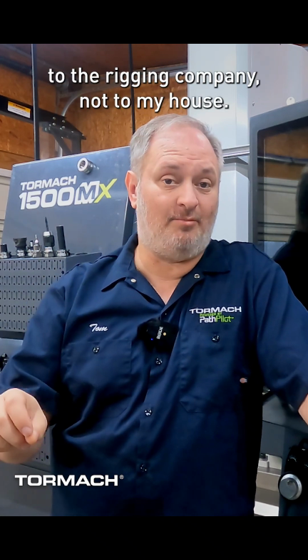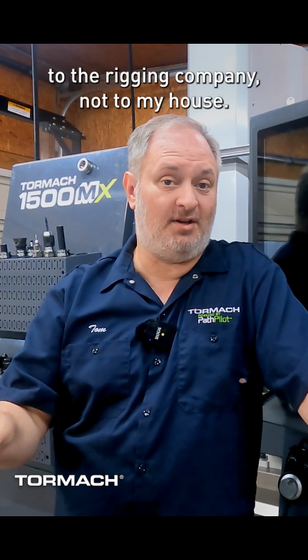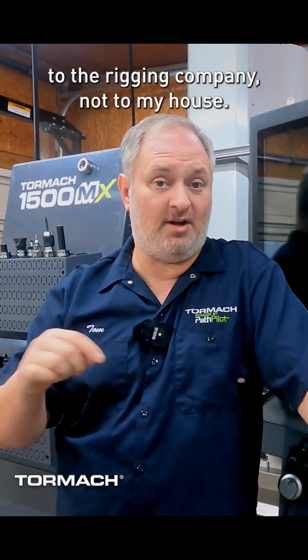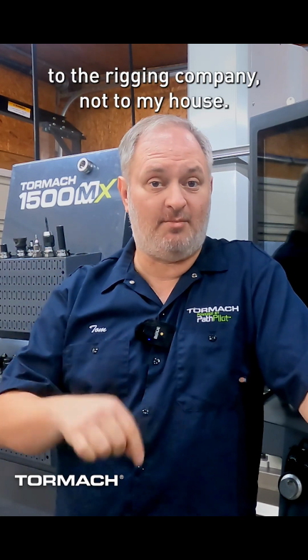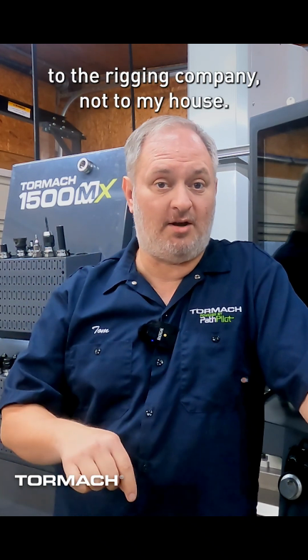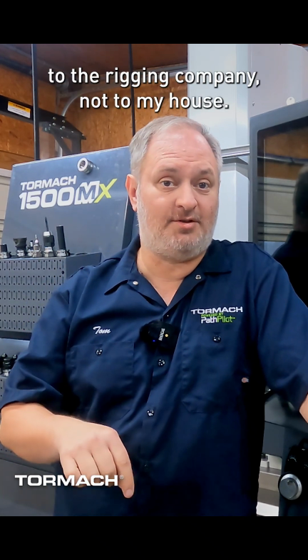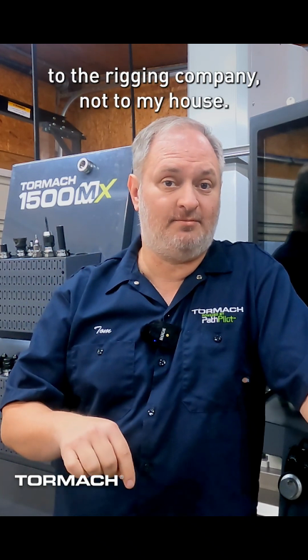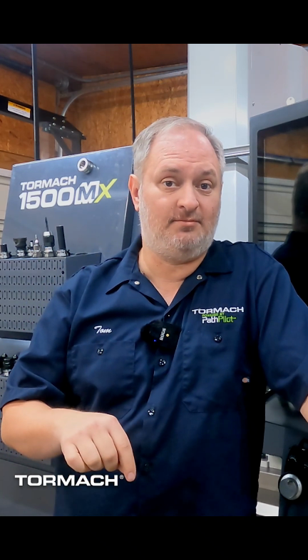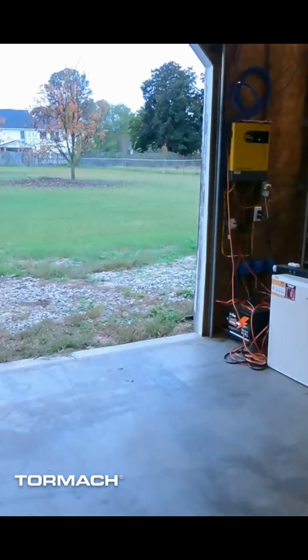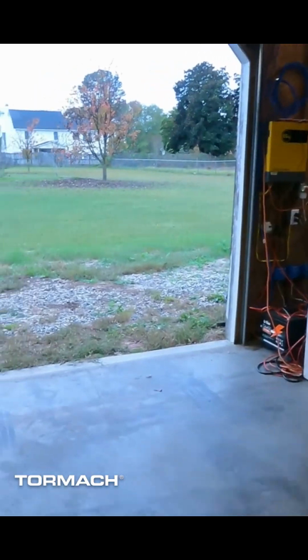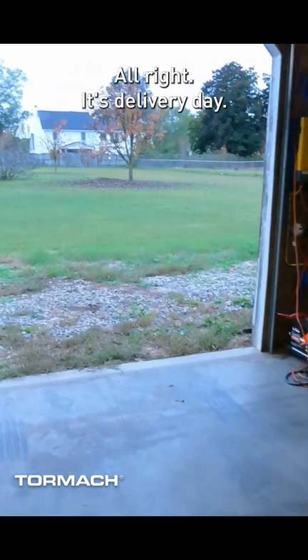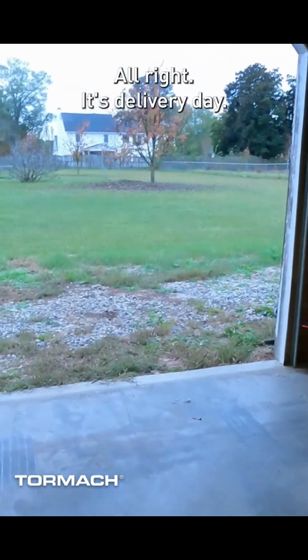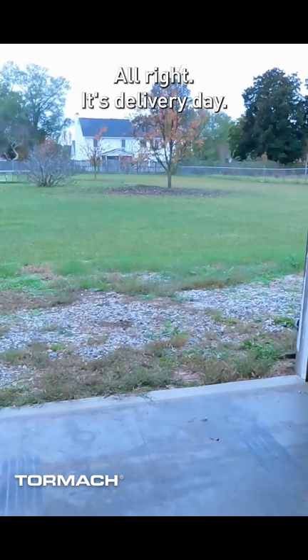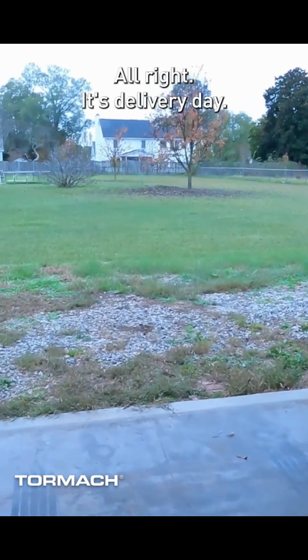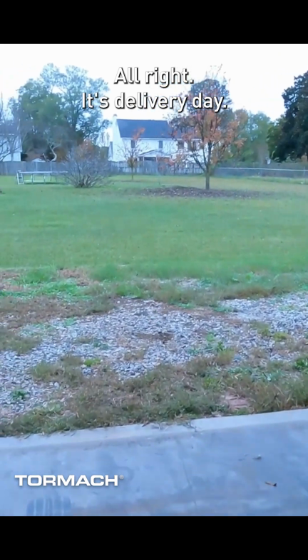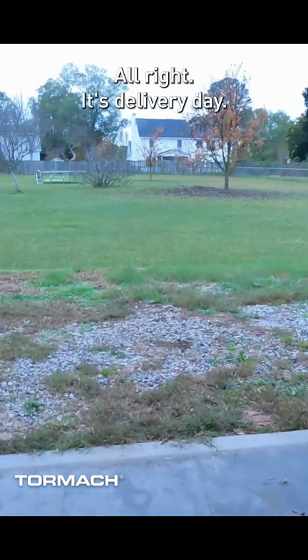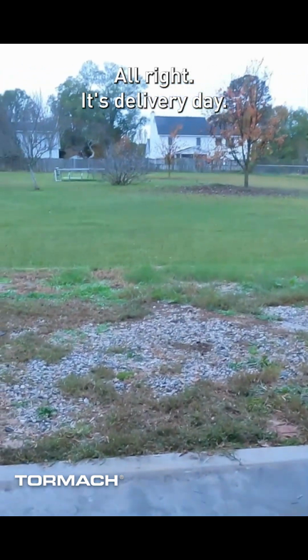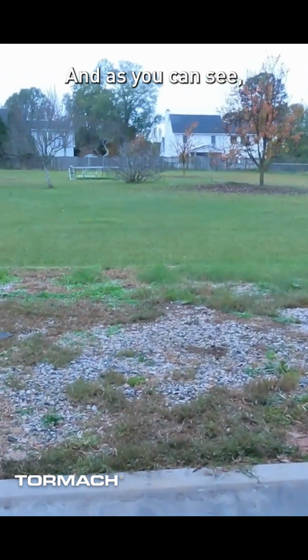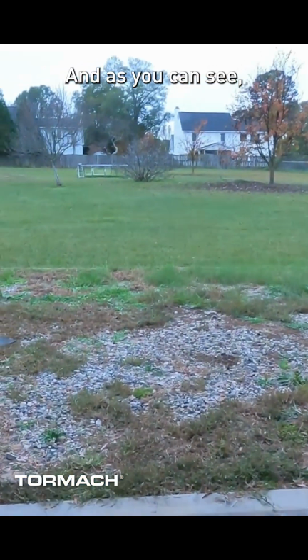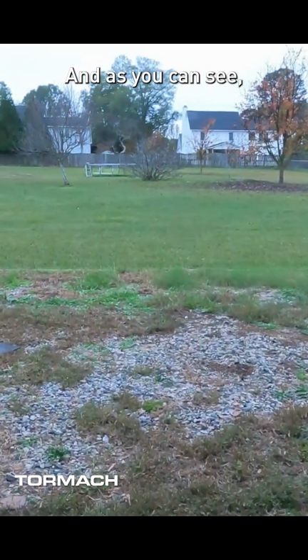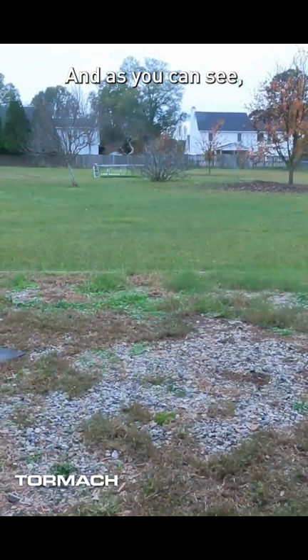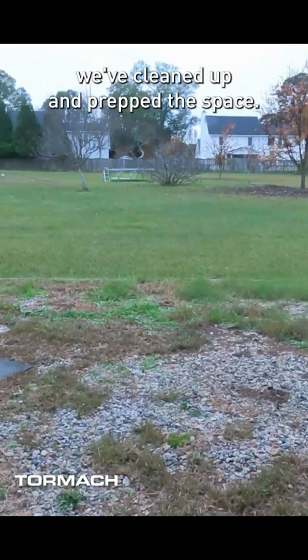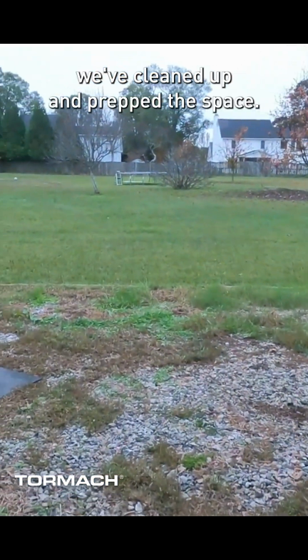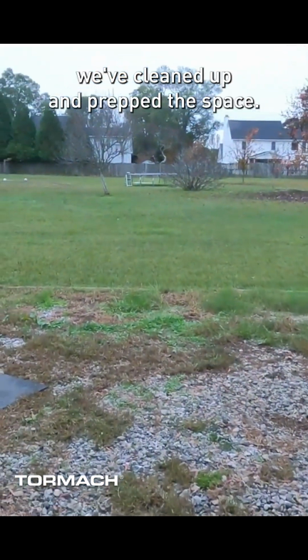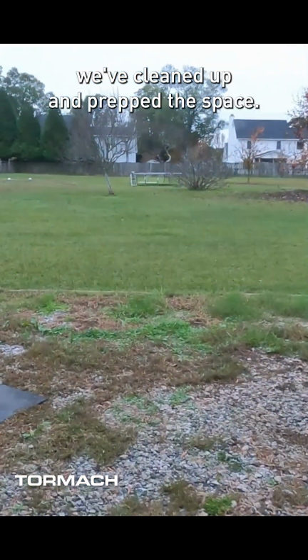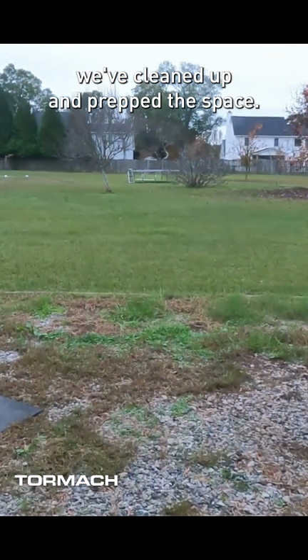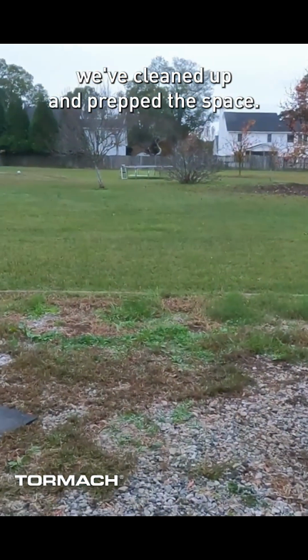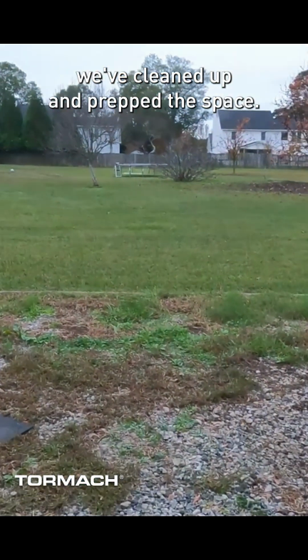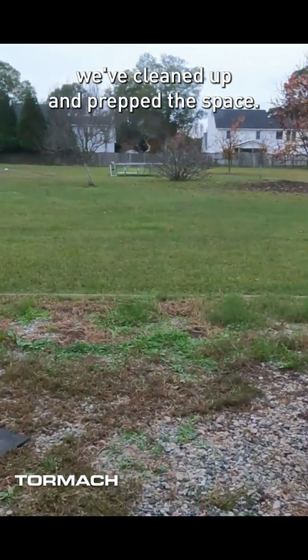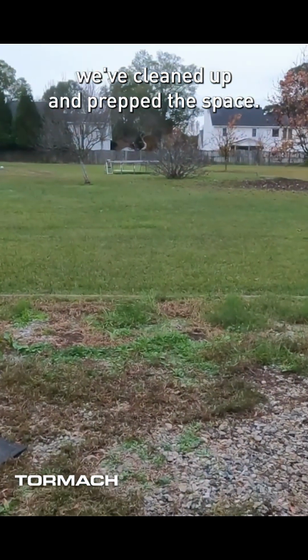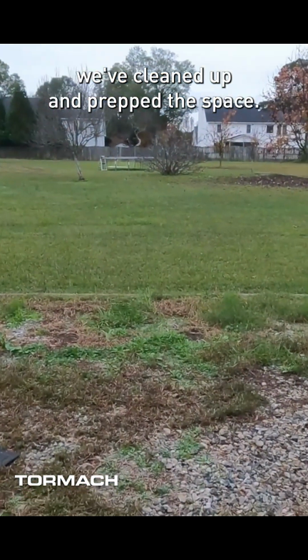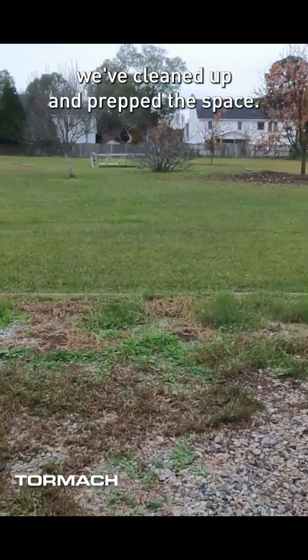It's delivery day, and as you can see, we've cleaned up and prepped the space.